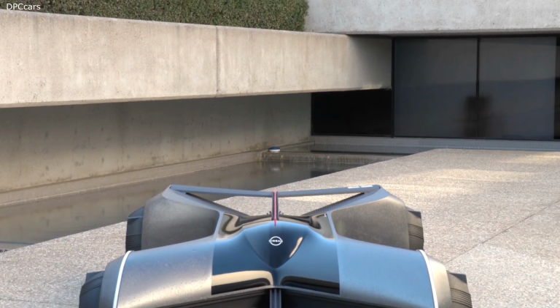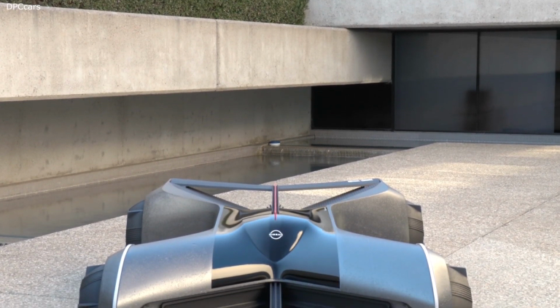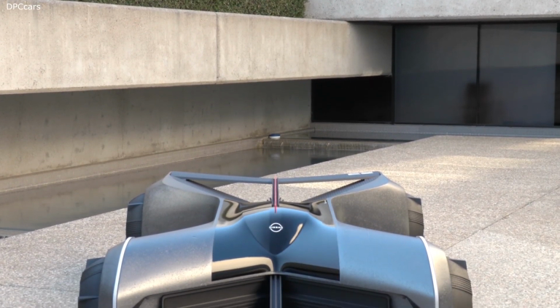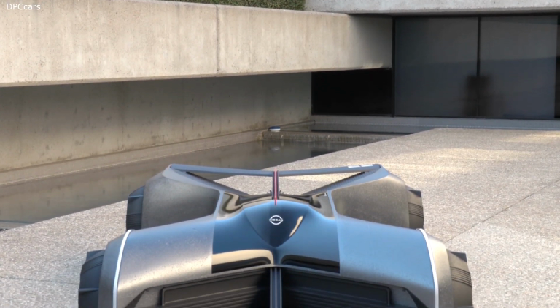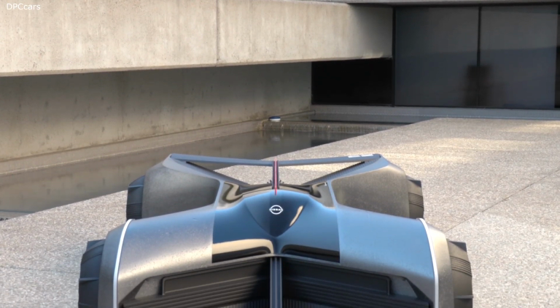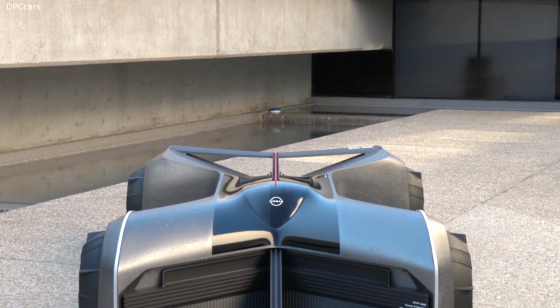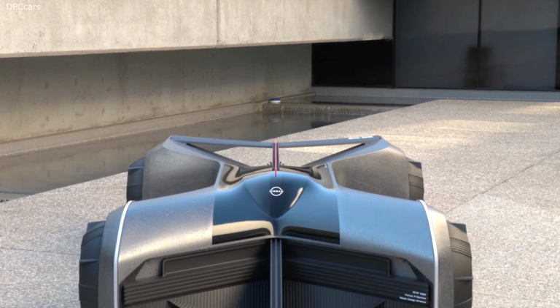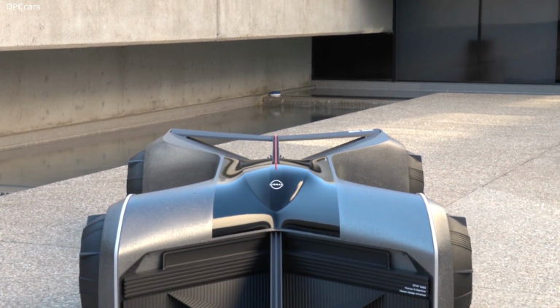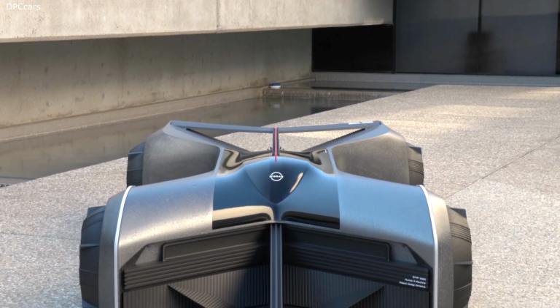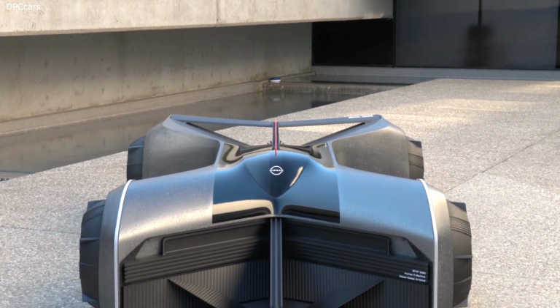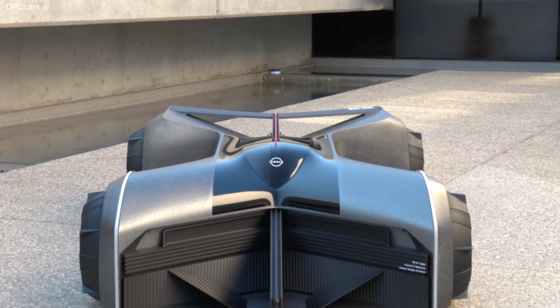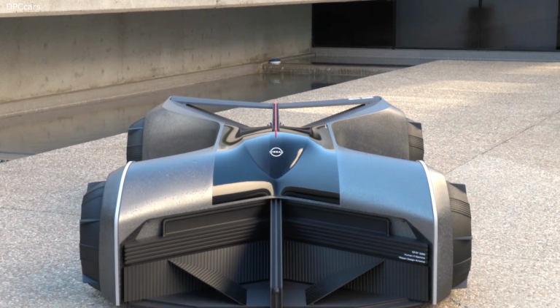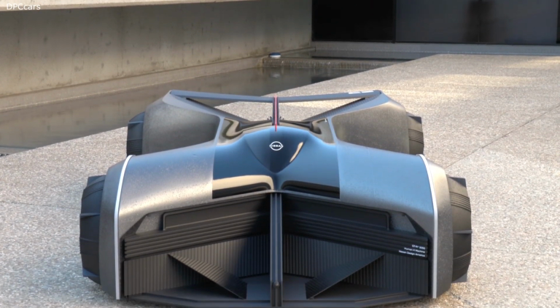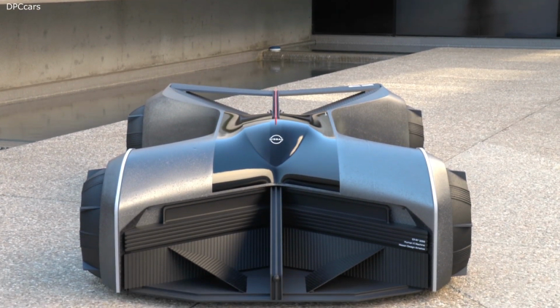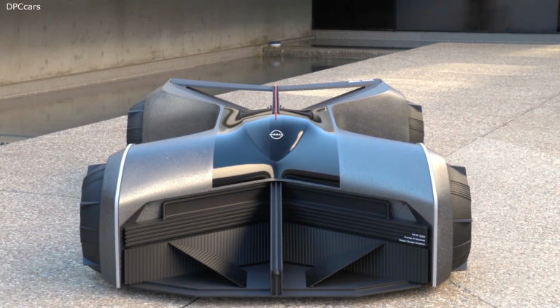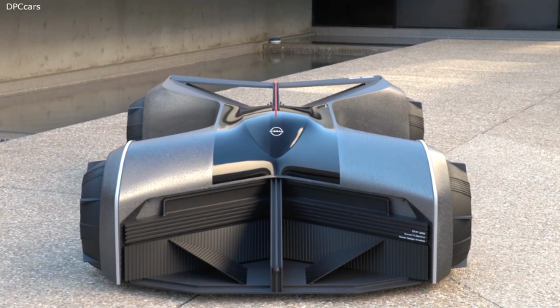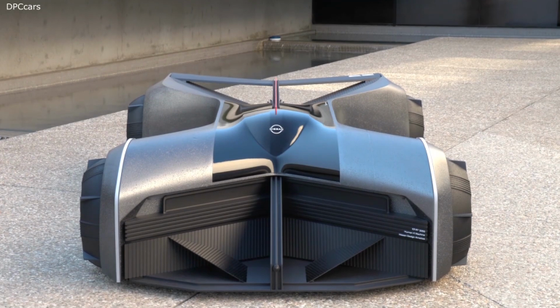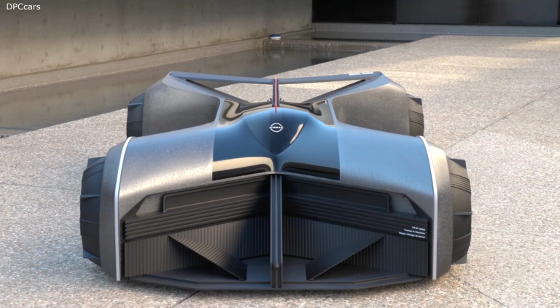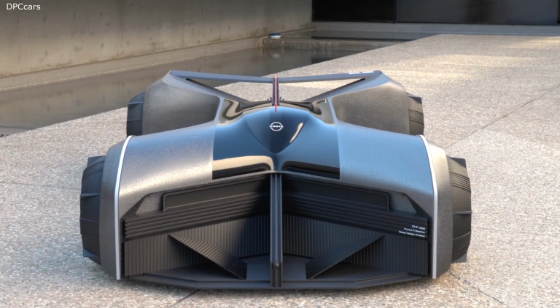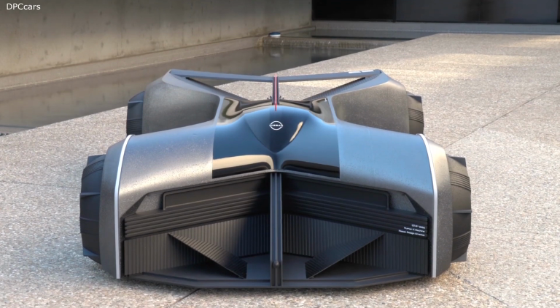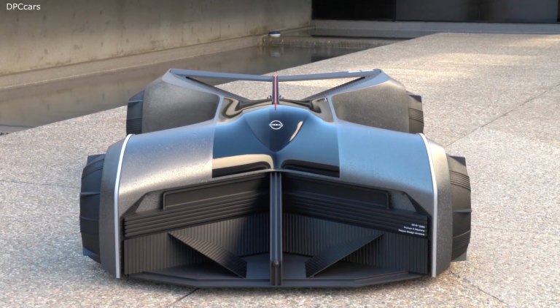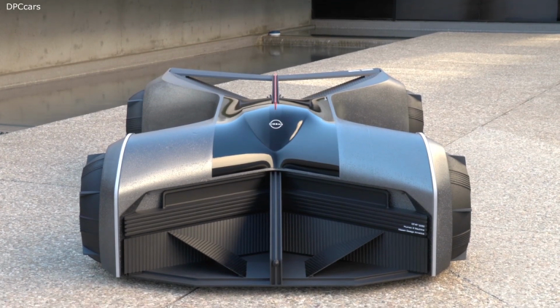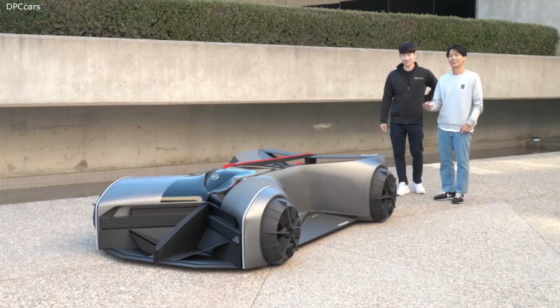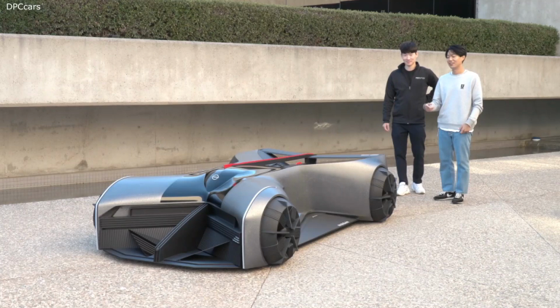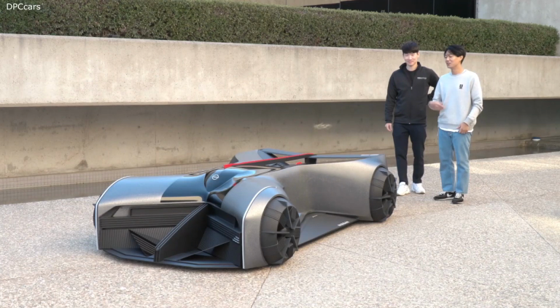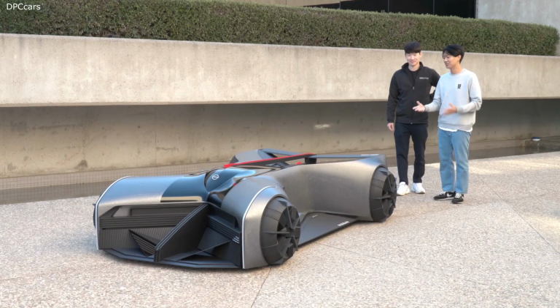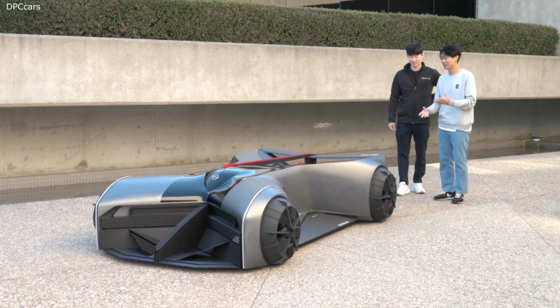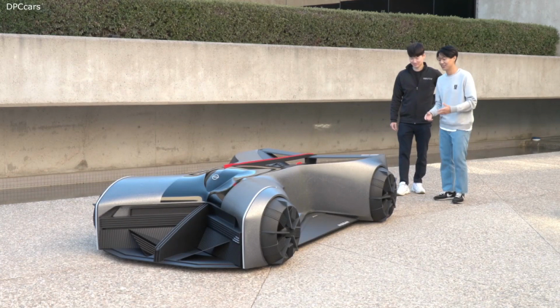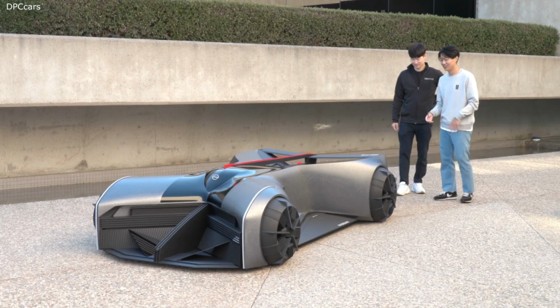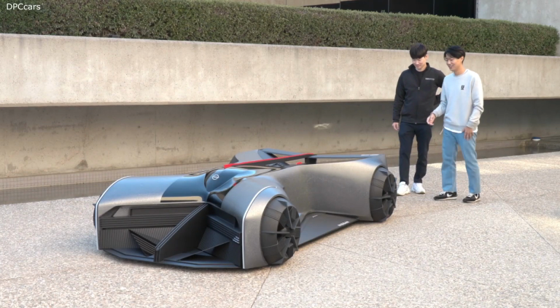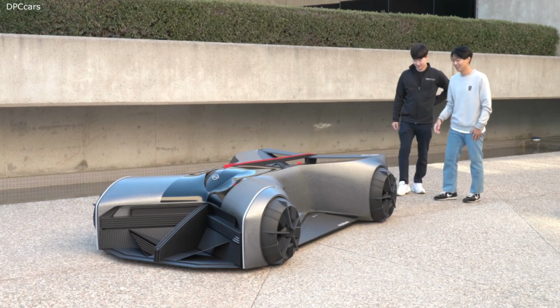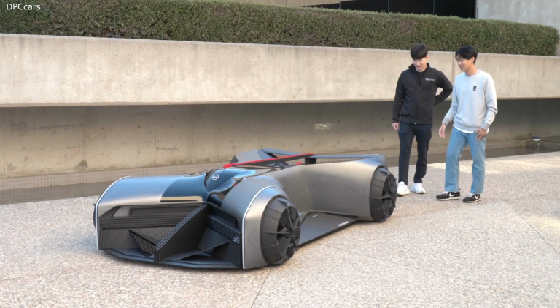Nissan design creates GTRX 2050, bringing an intern's dream to life.